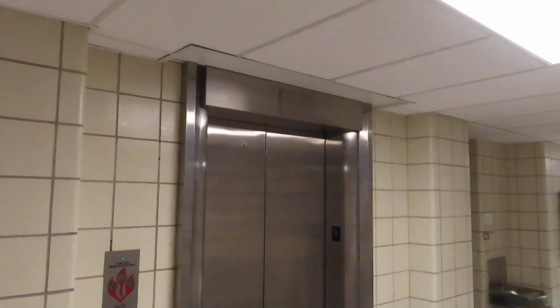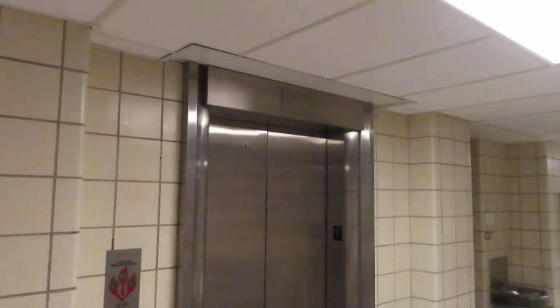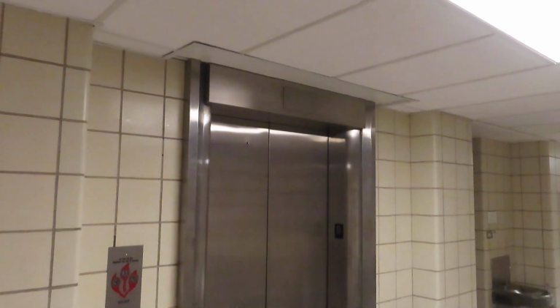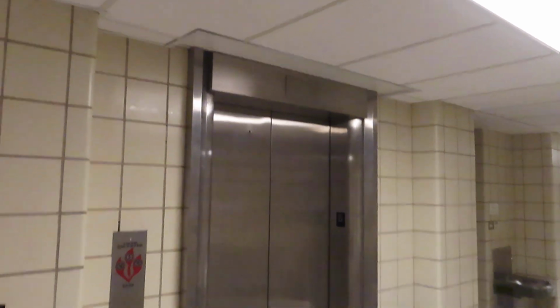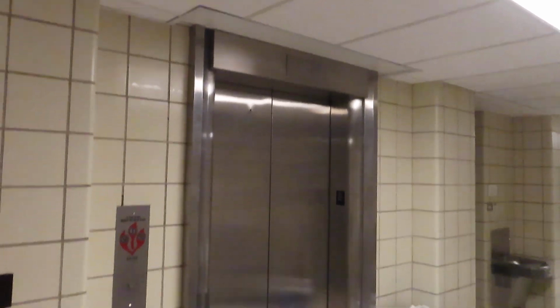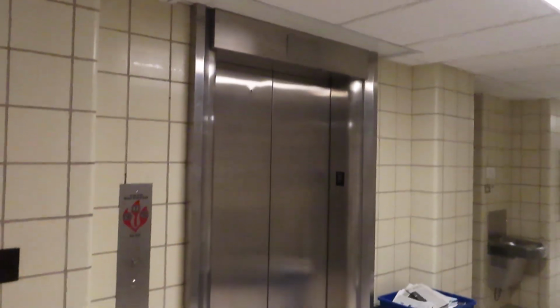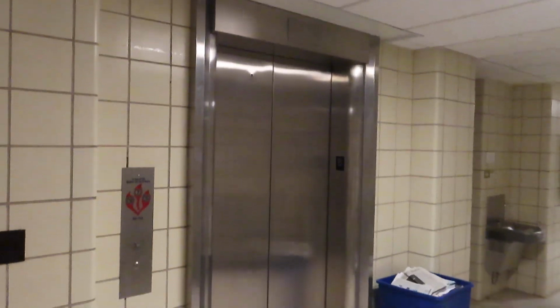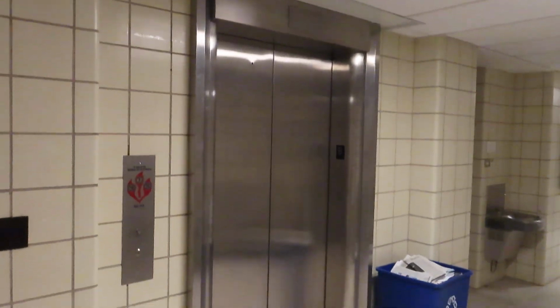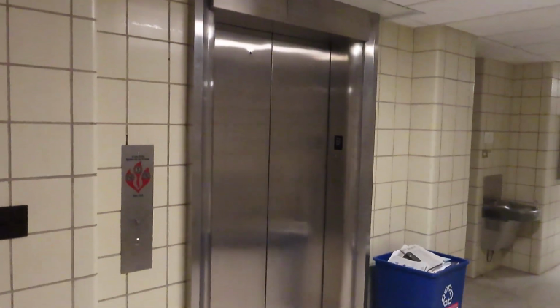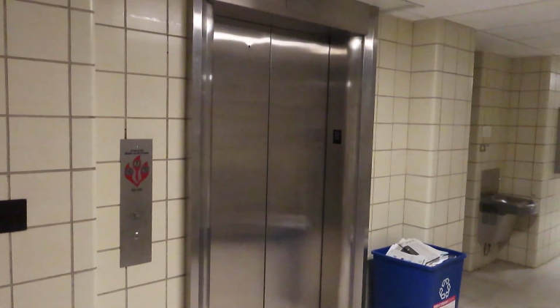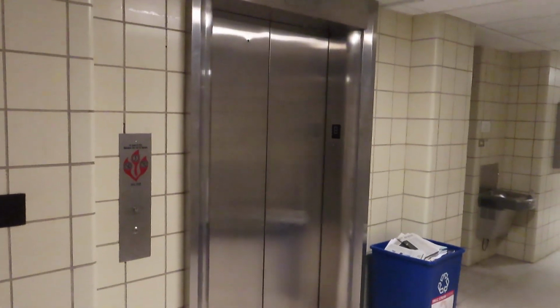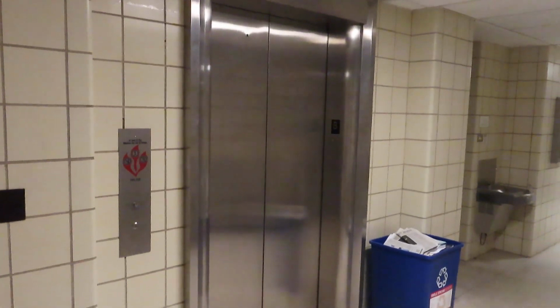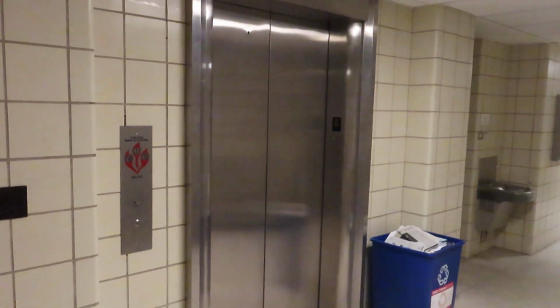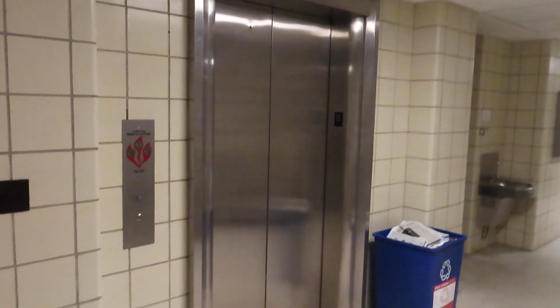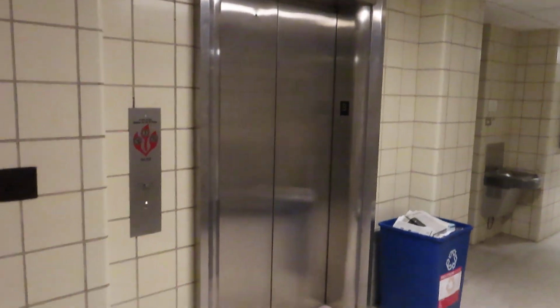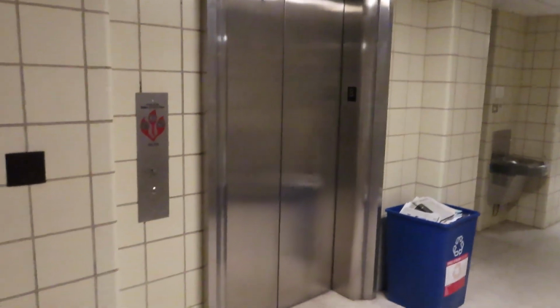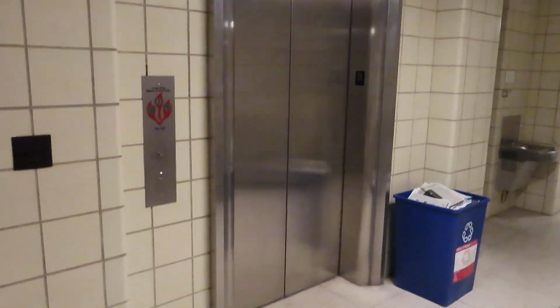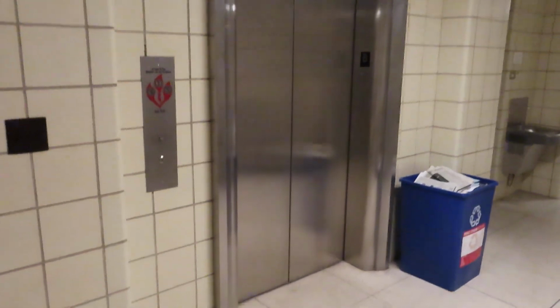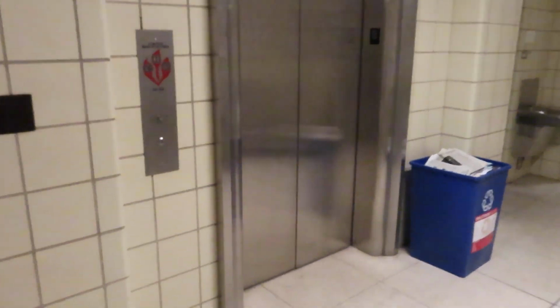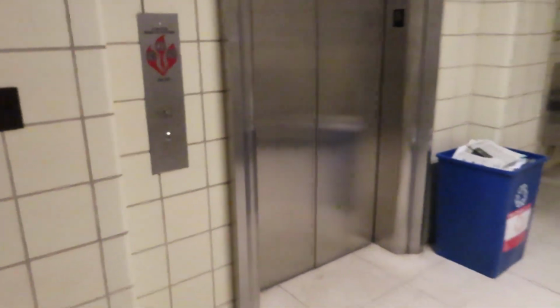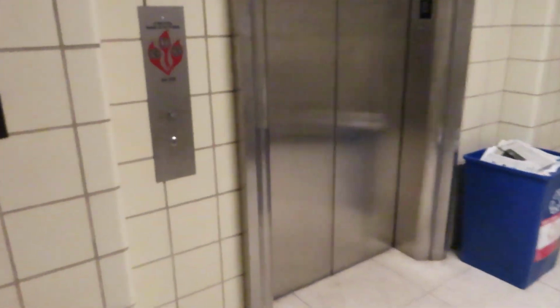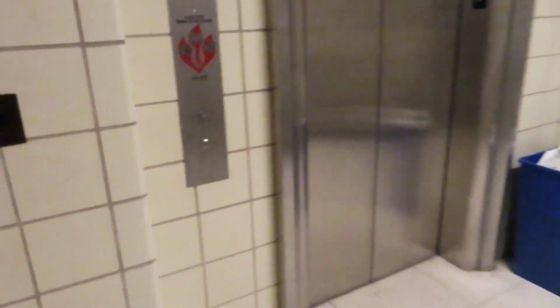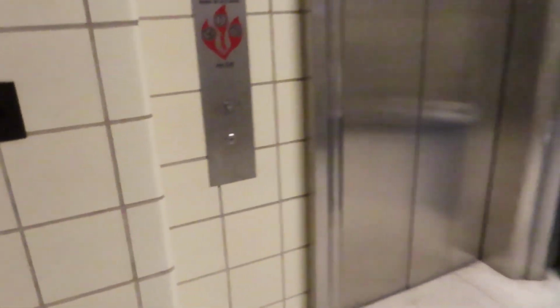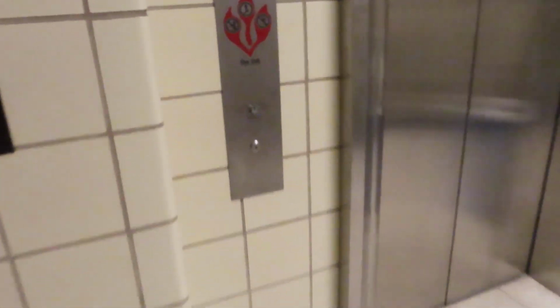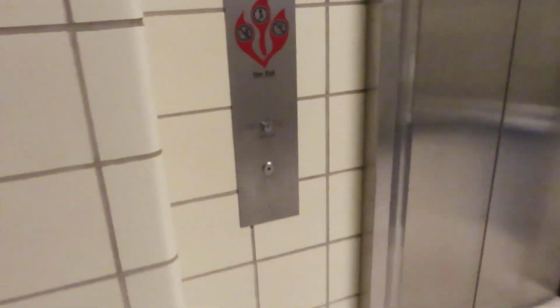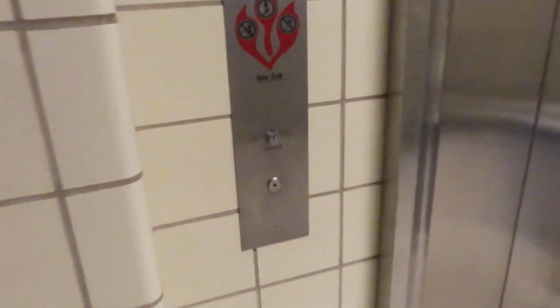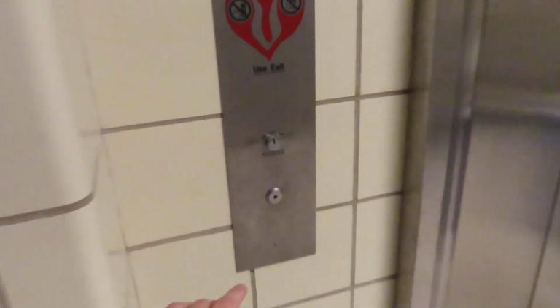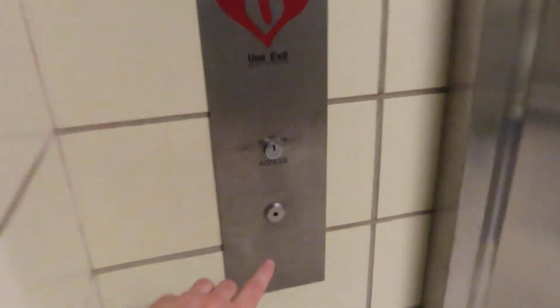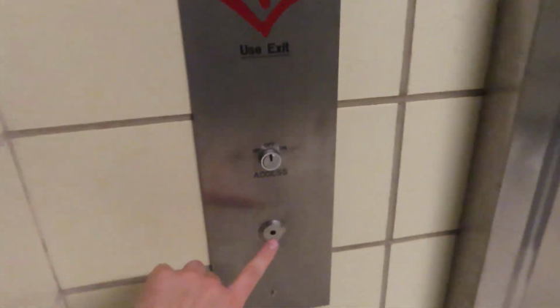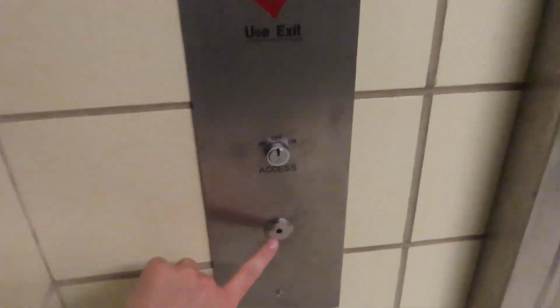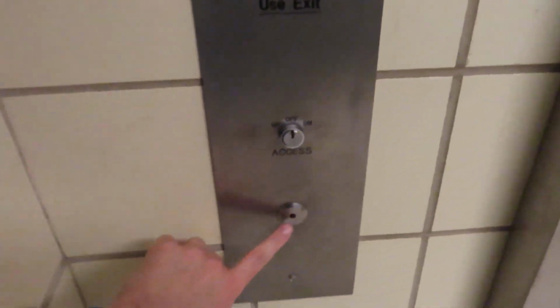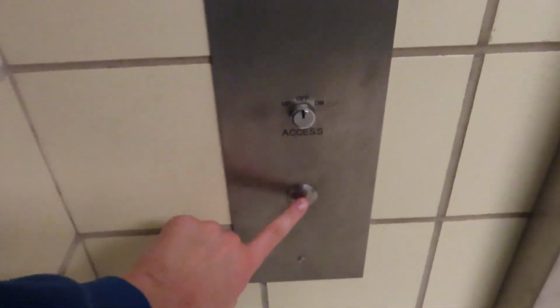These are the elevators at the Spedding Physics Building, Iowa State University, Ames, Iowa.